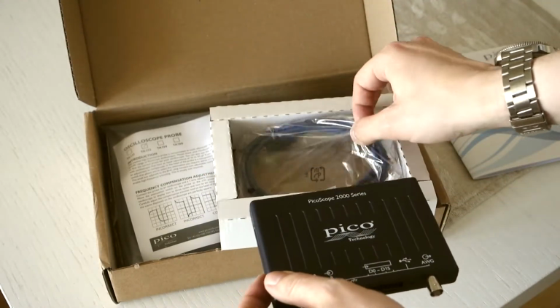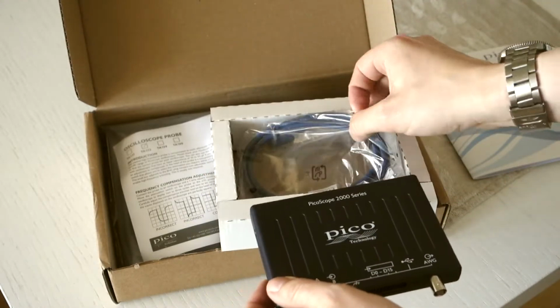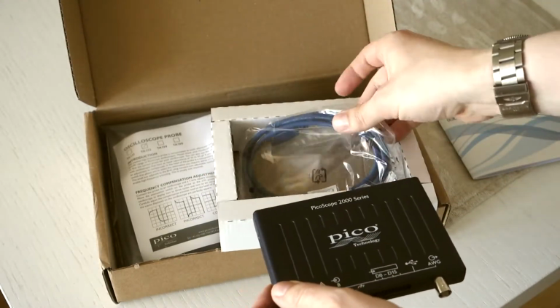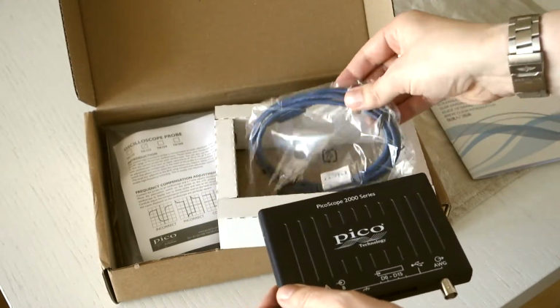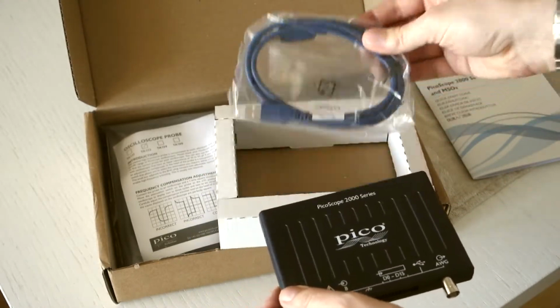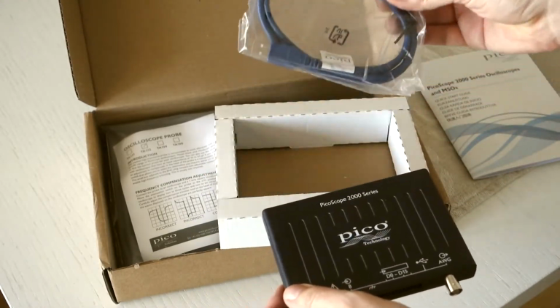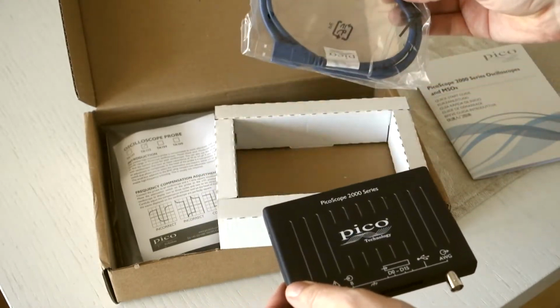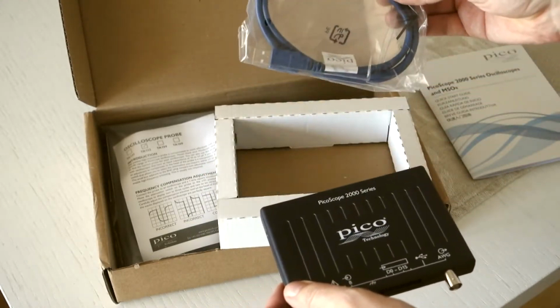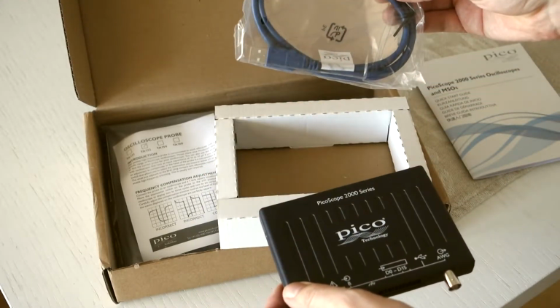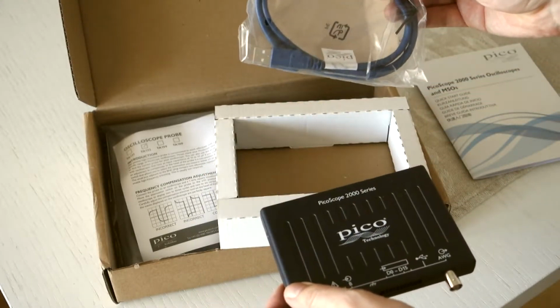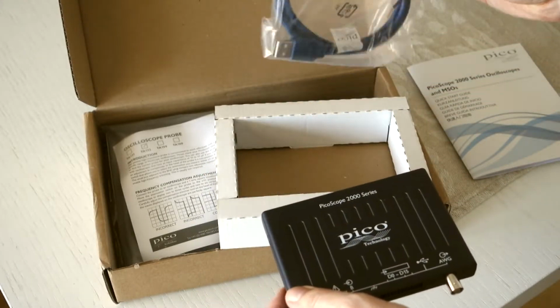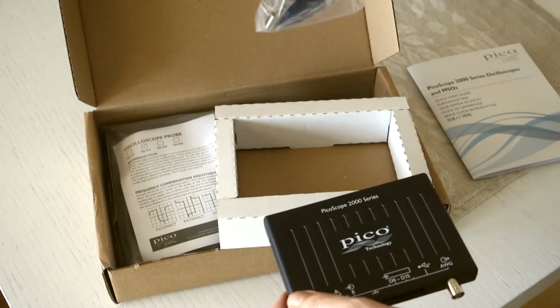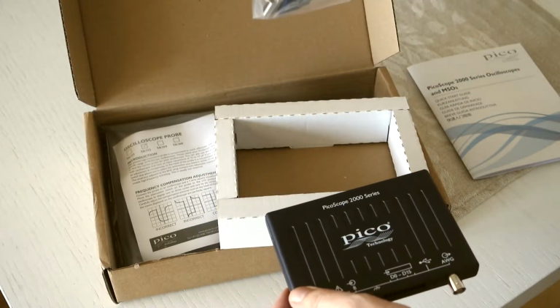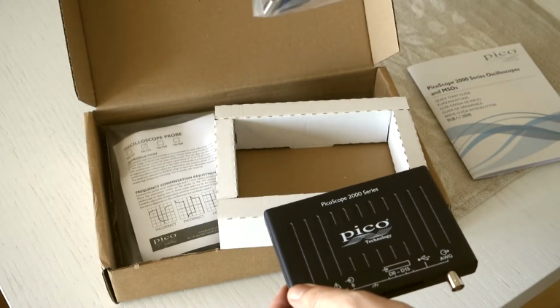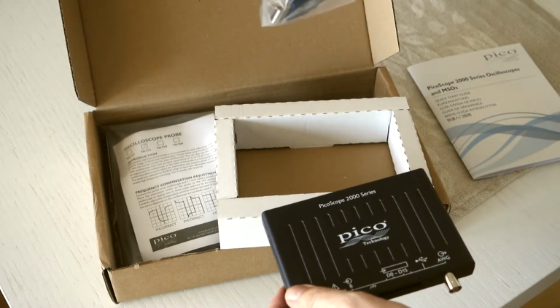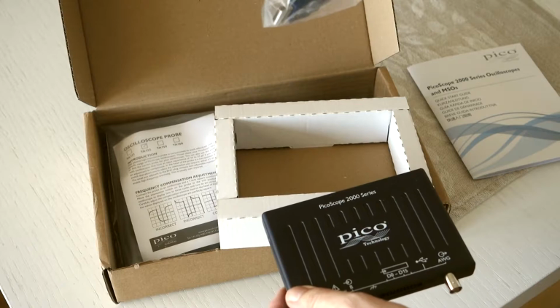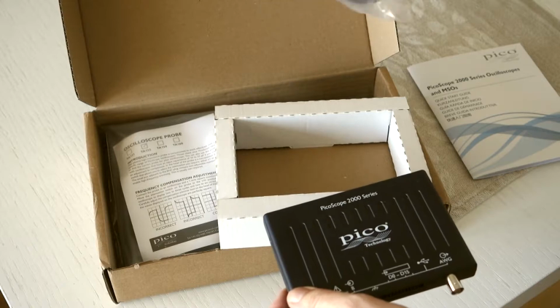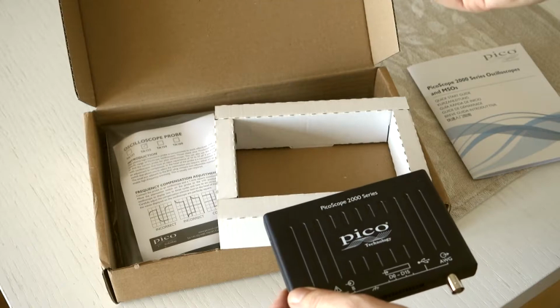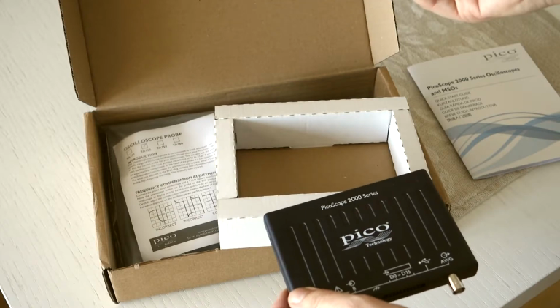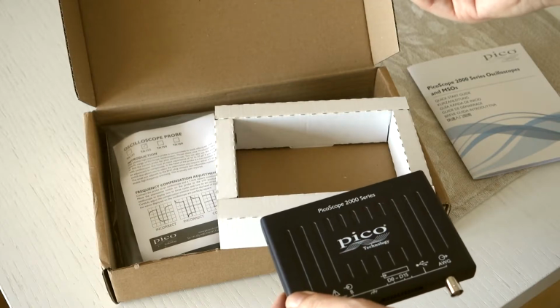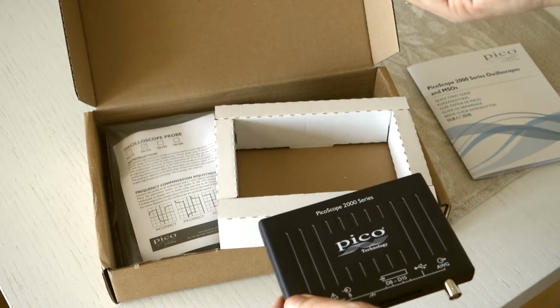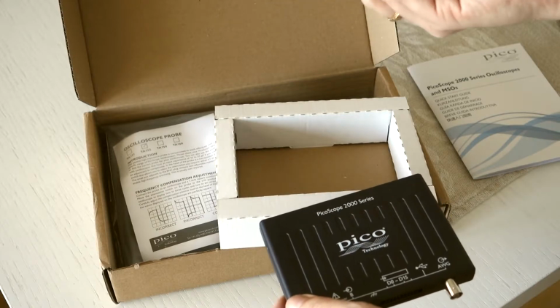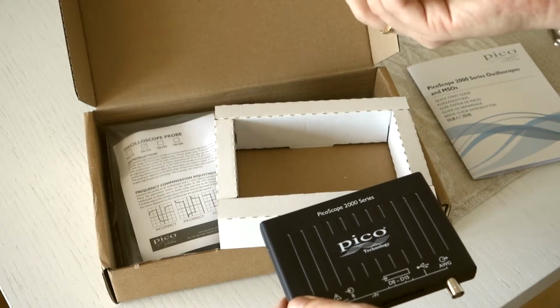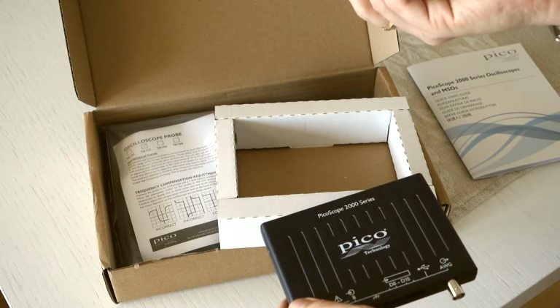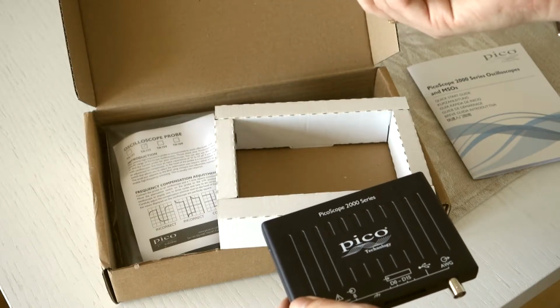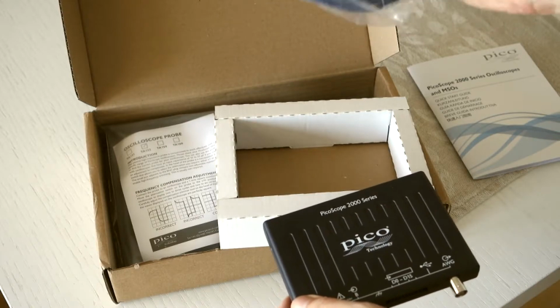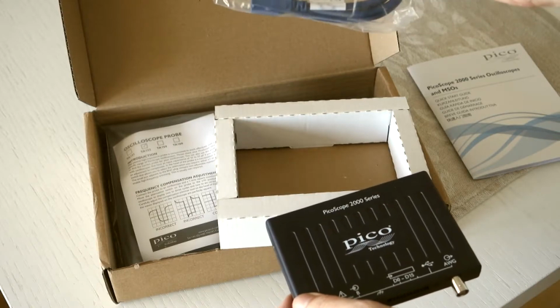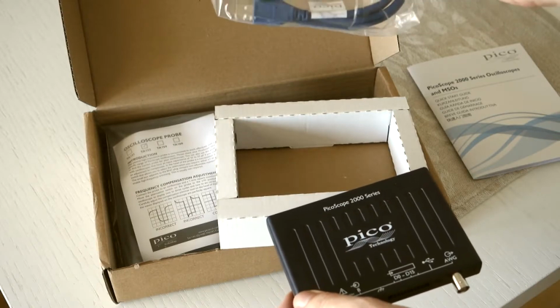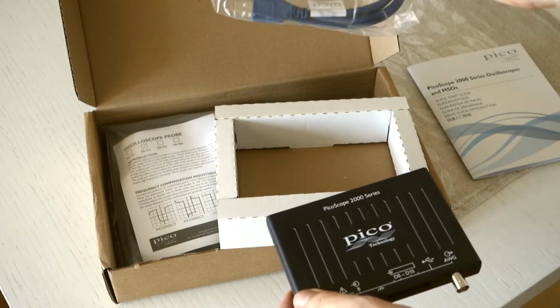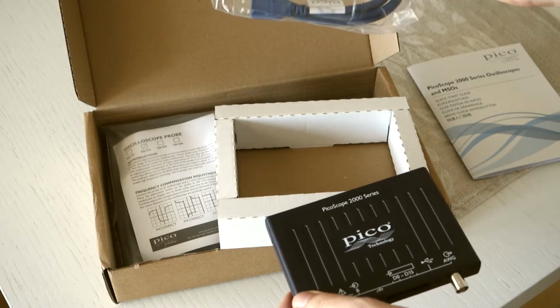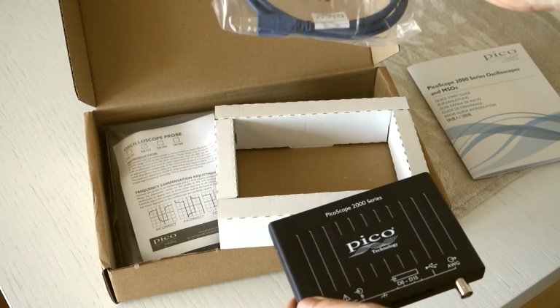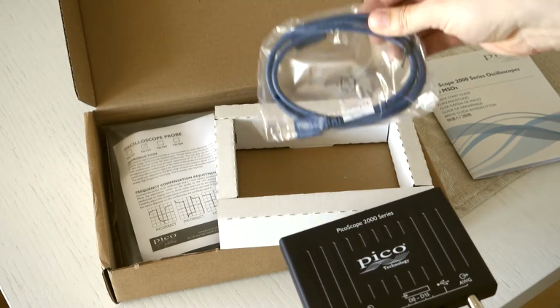And here's the USB cable — a standard one in Picotech blue.